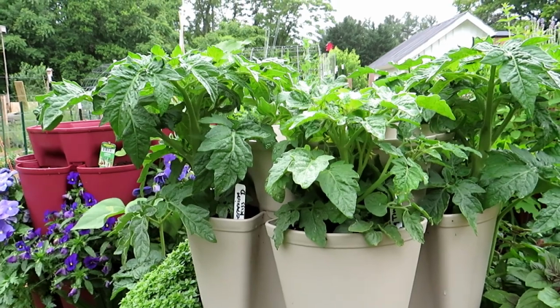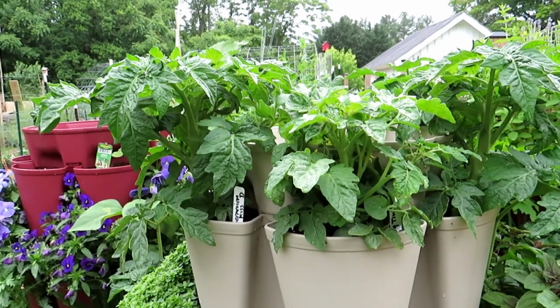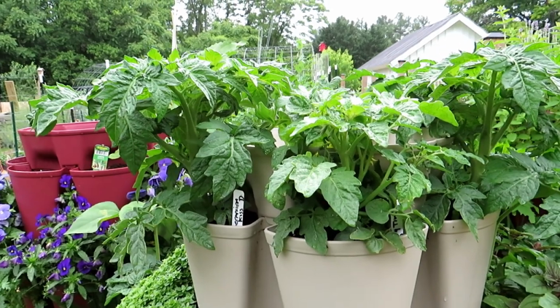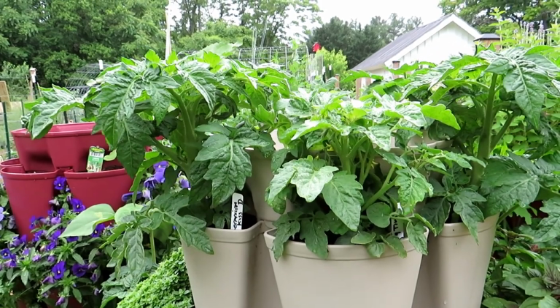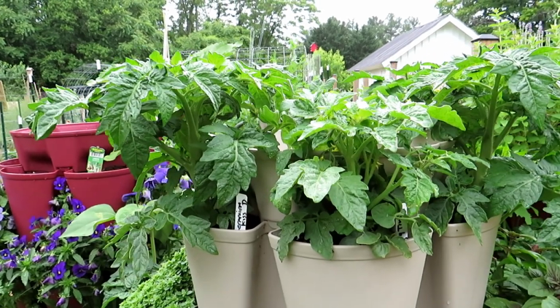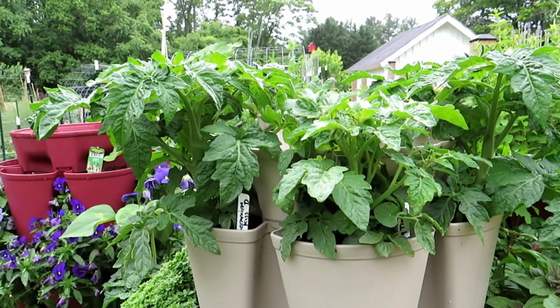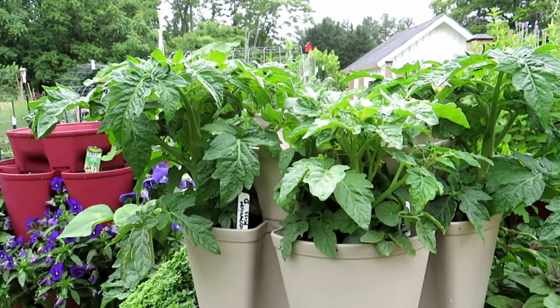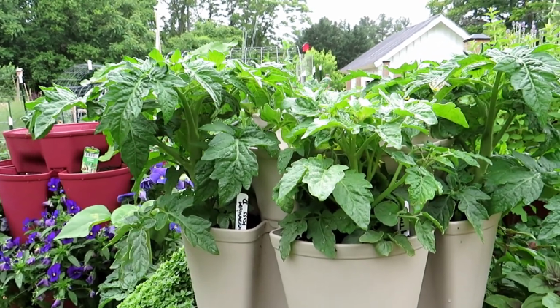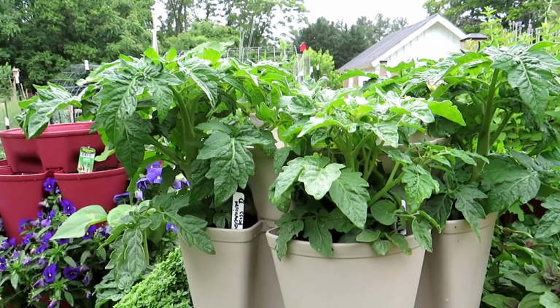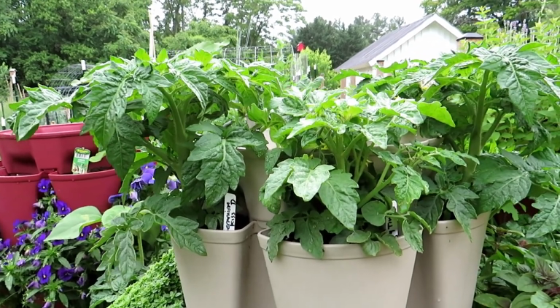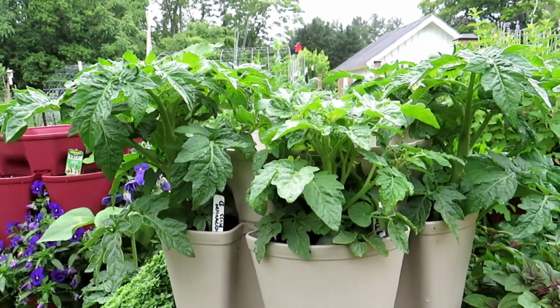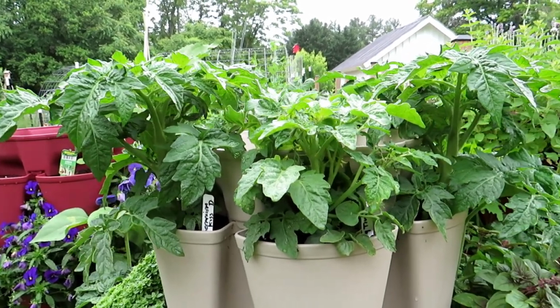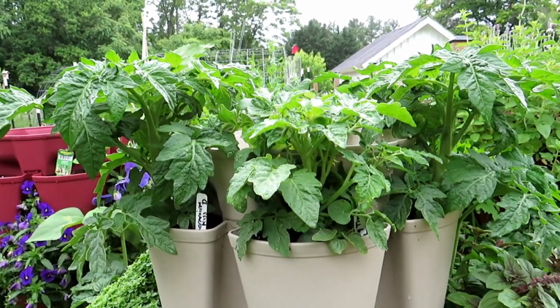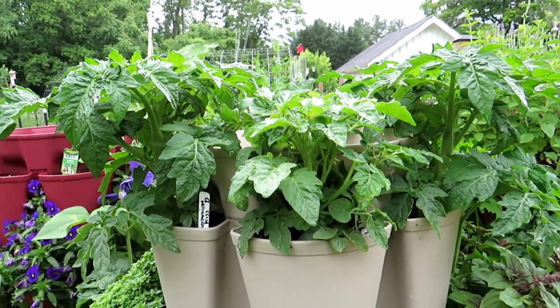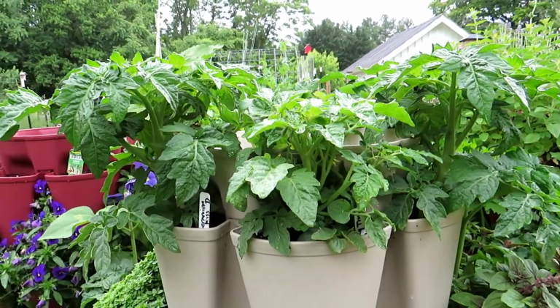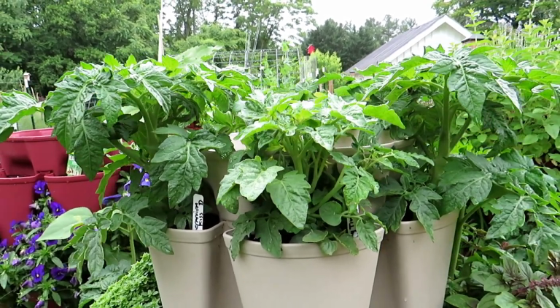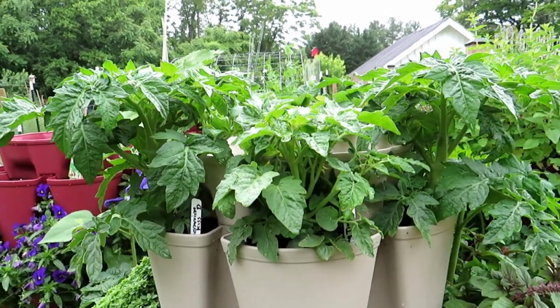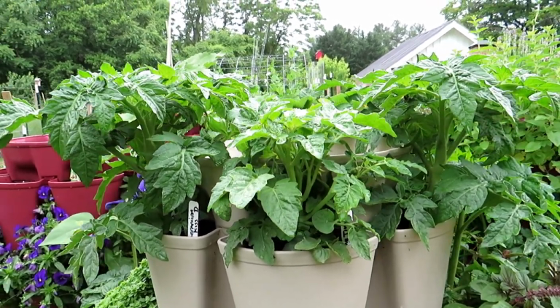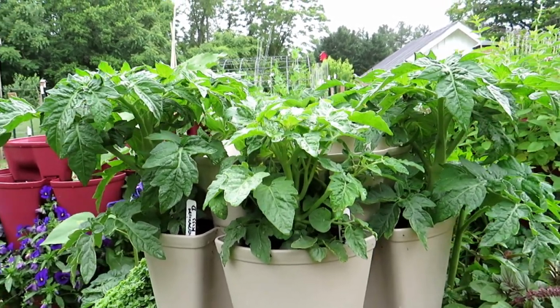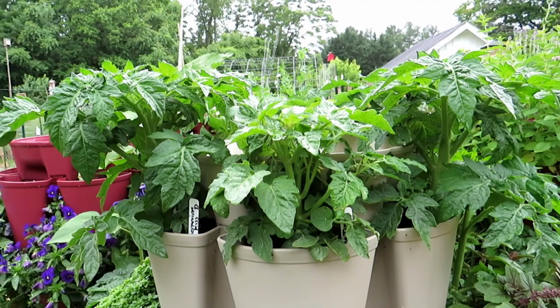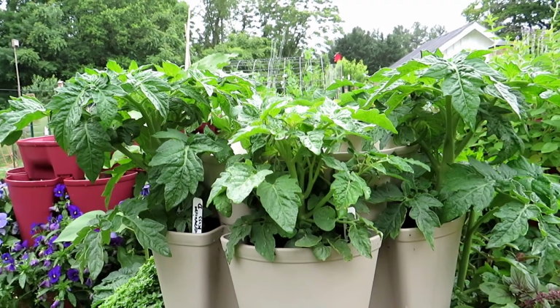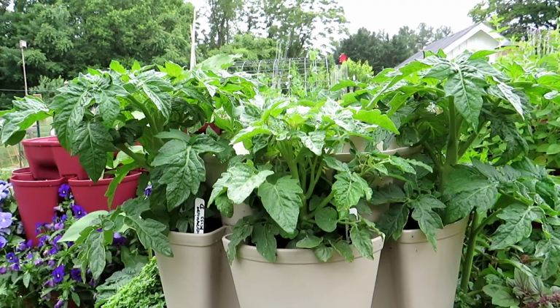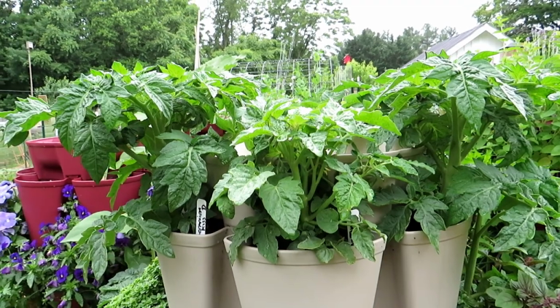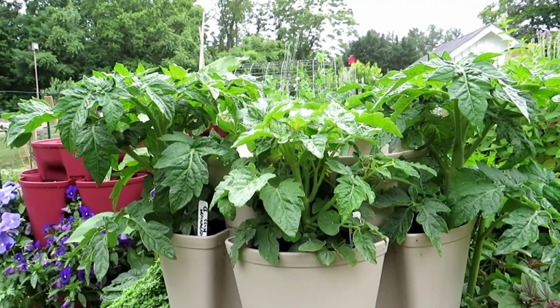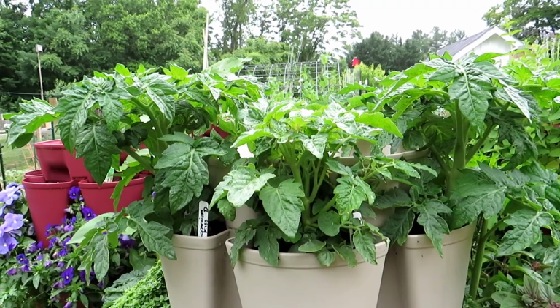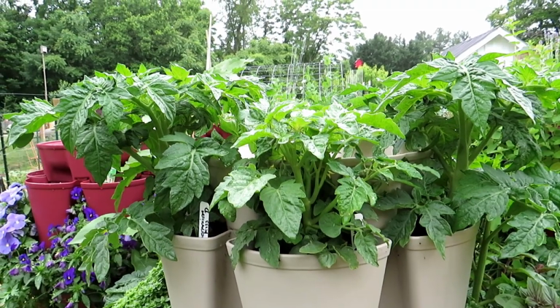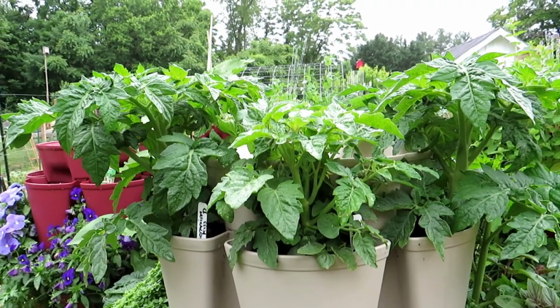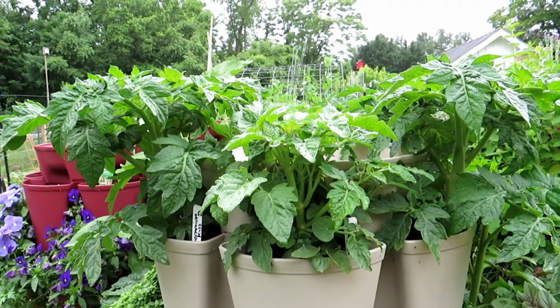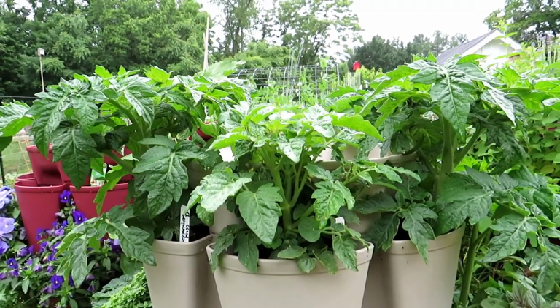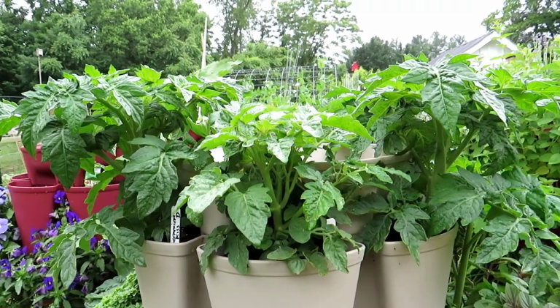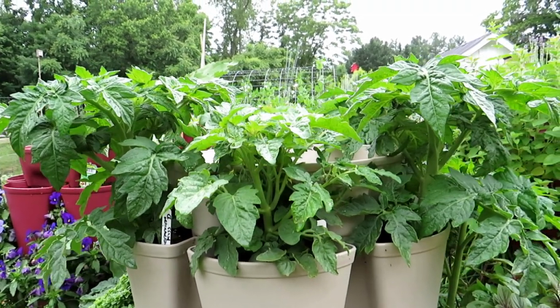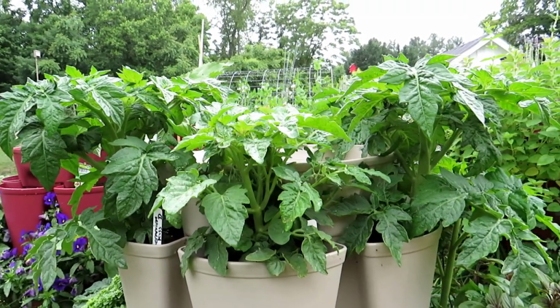I'll be doing a future tomato pruning video — if you want to subscribe — talking about removing the suckers, creating double stem and single stem tomatoes.